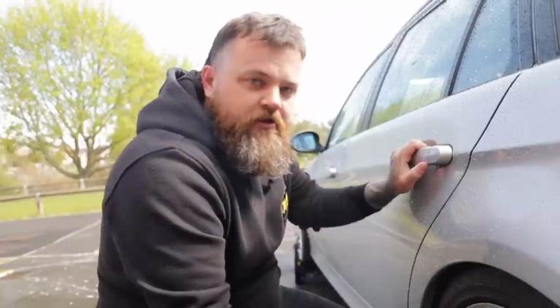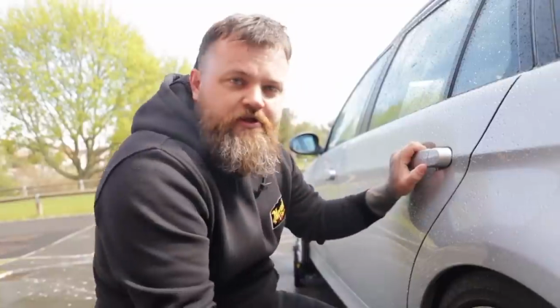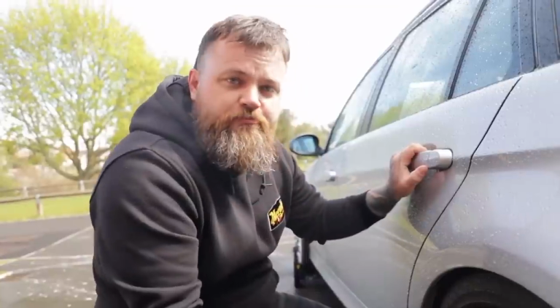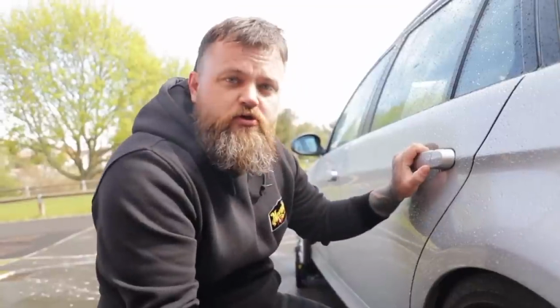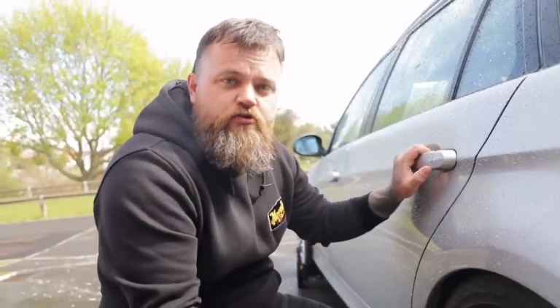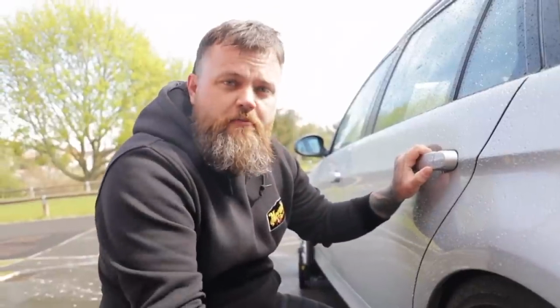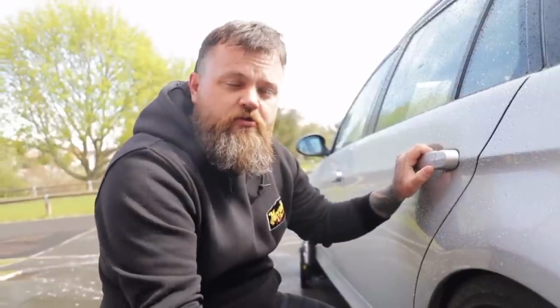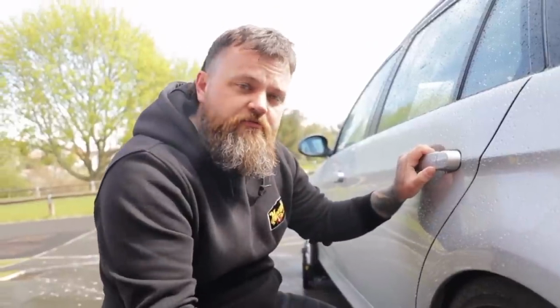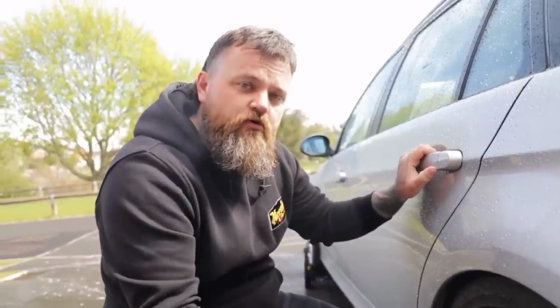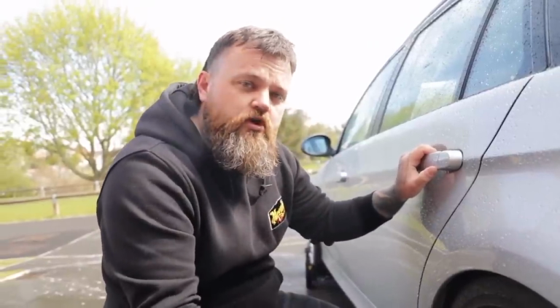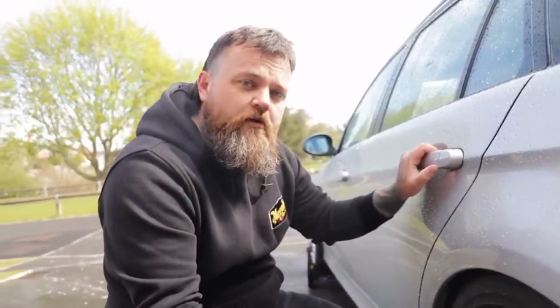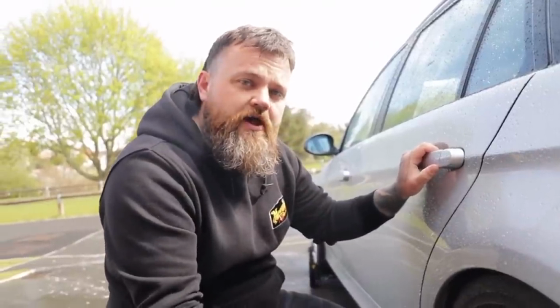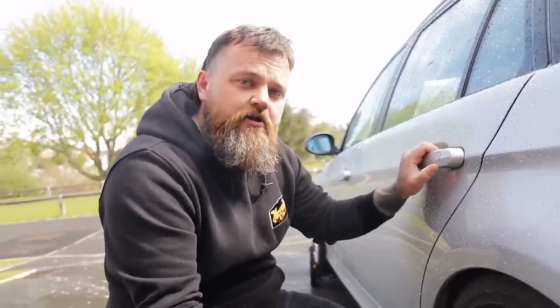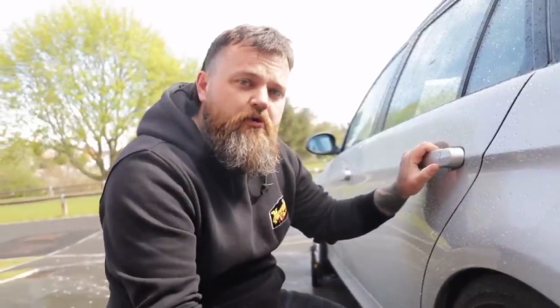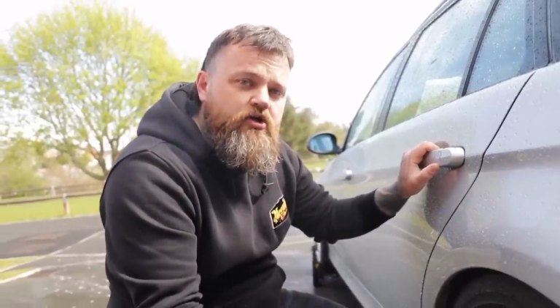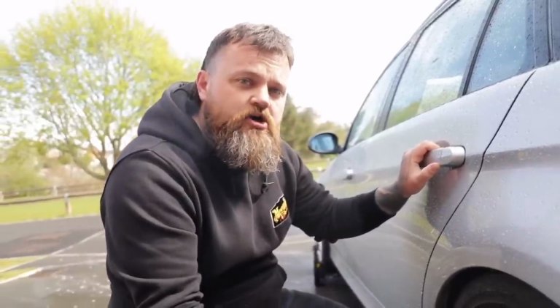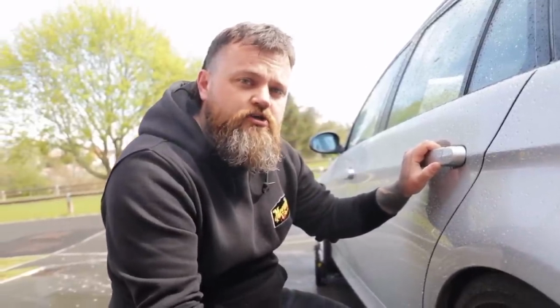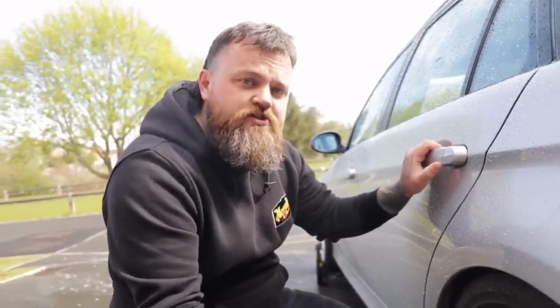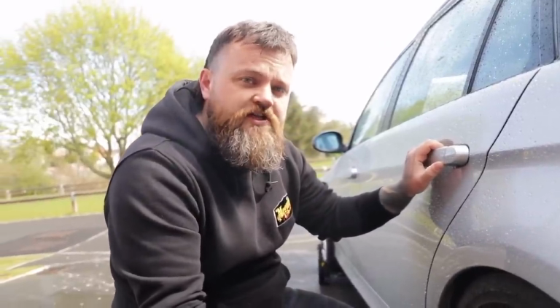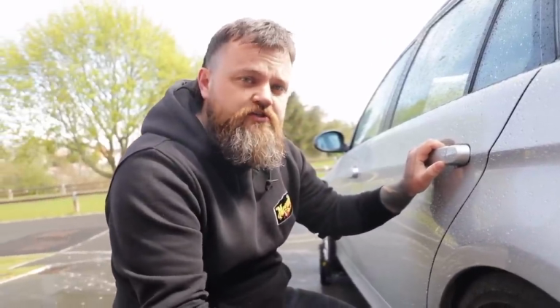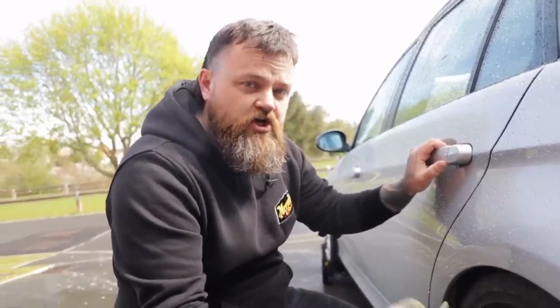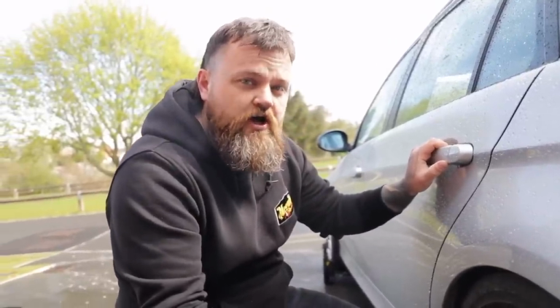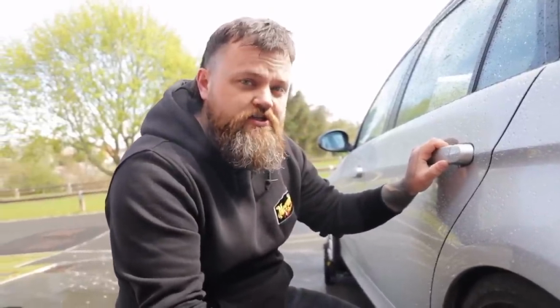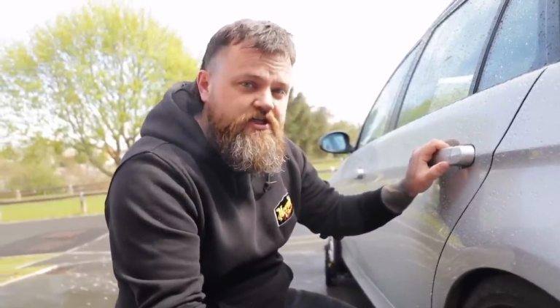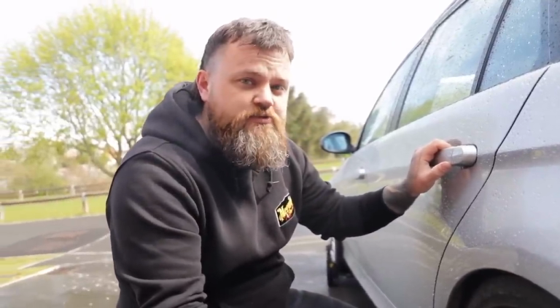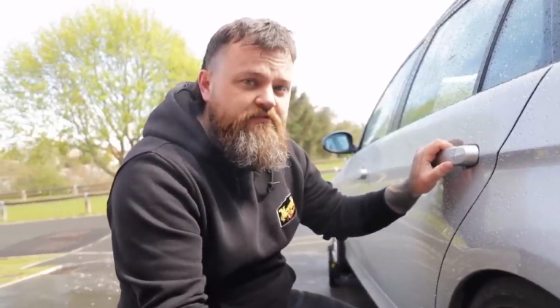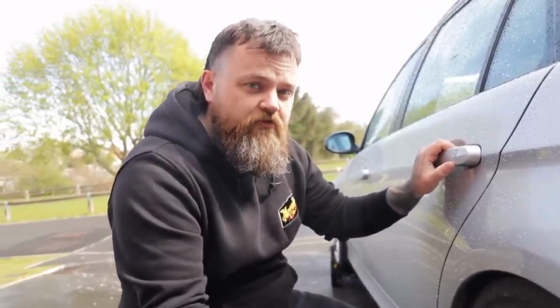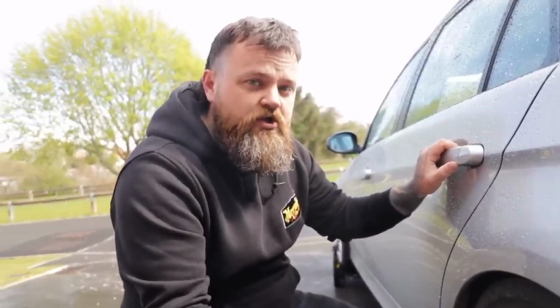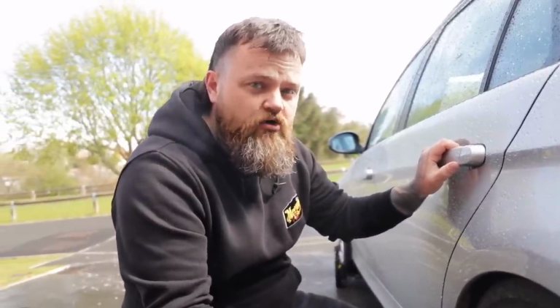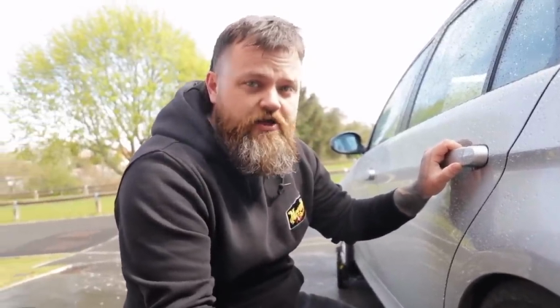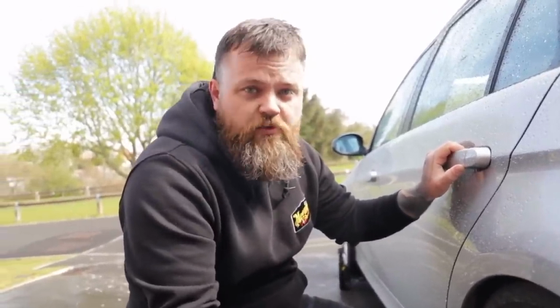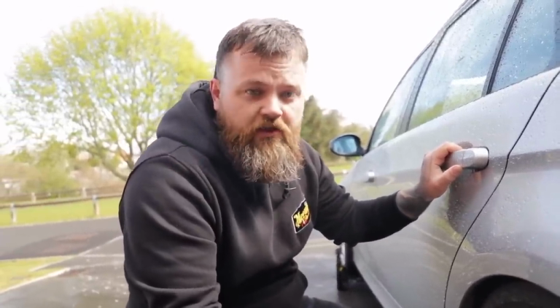It's important to remember that before you go ahead and apply your tyre dressing, the tyres need to be fully dry as well.